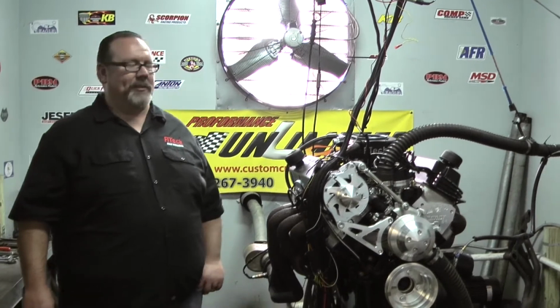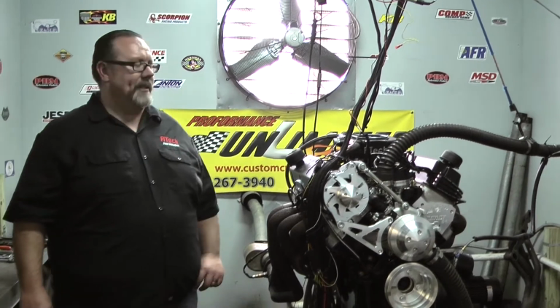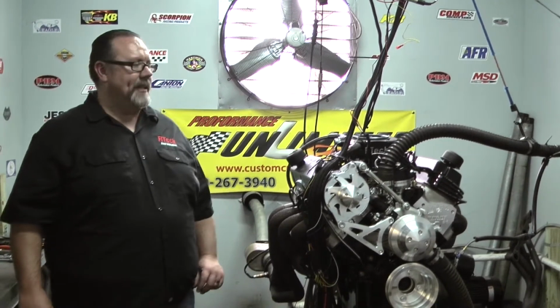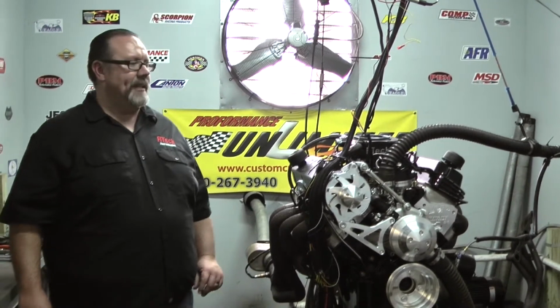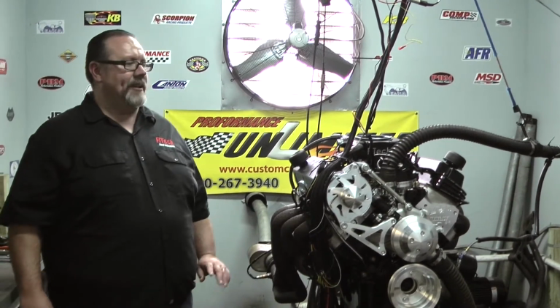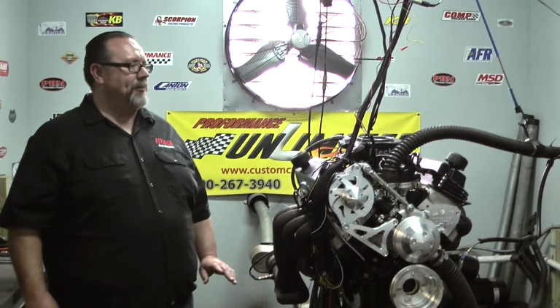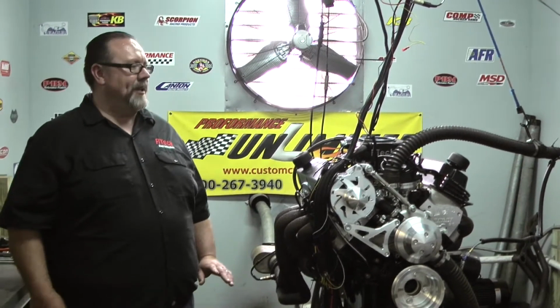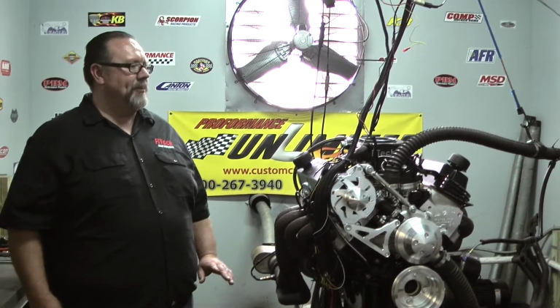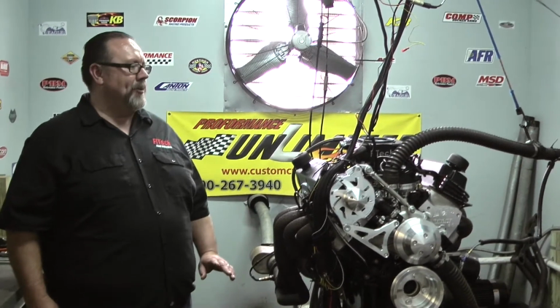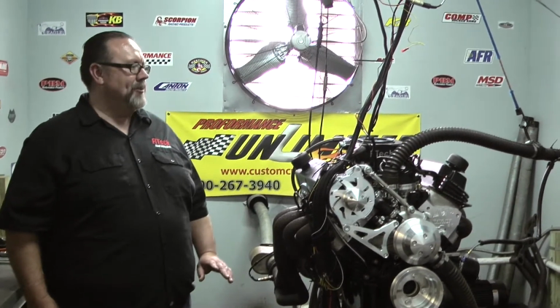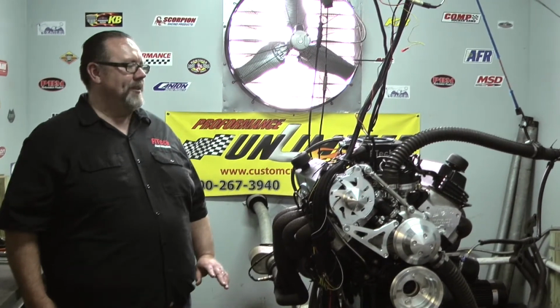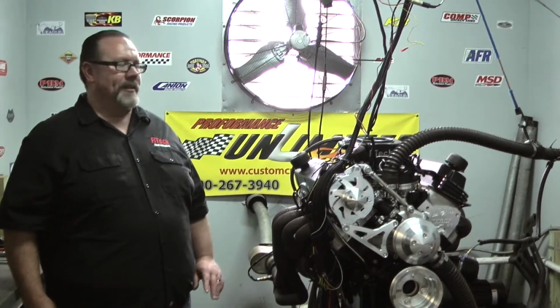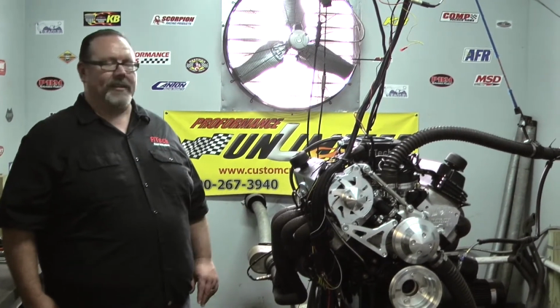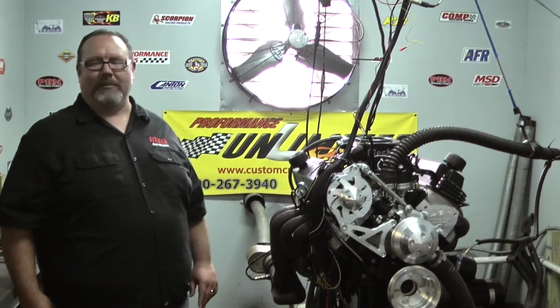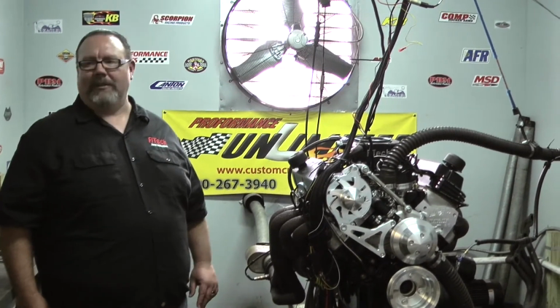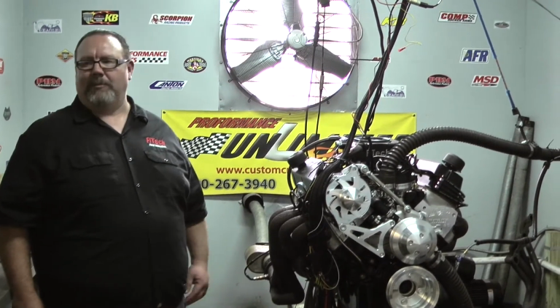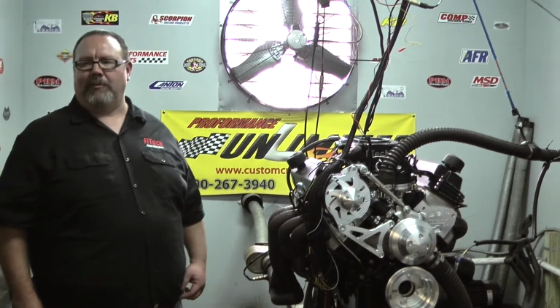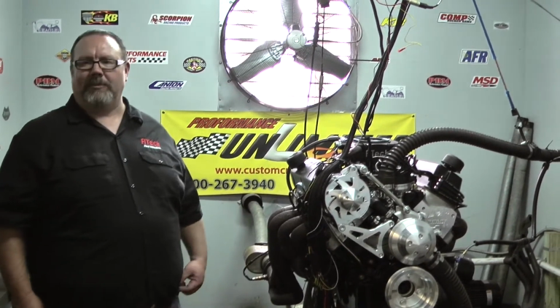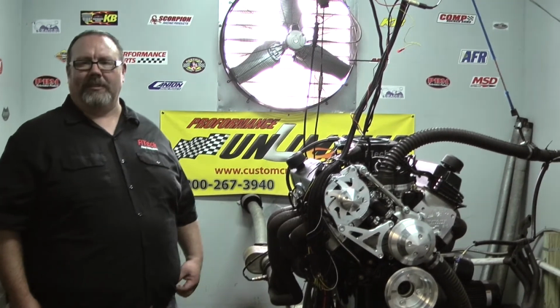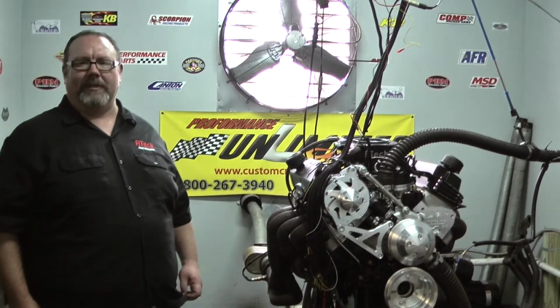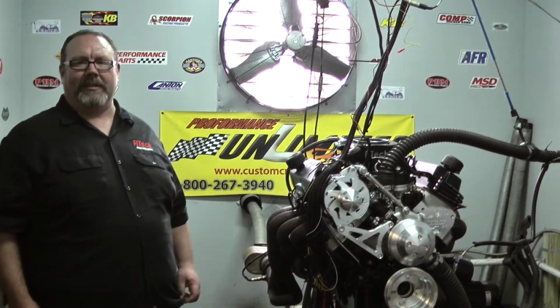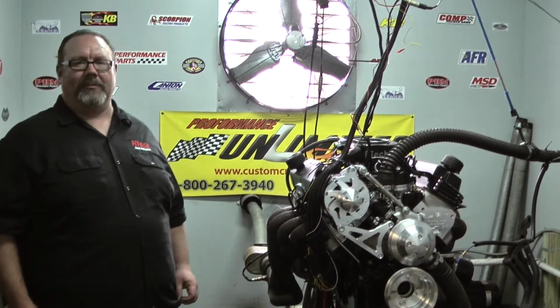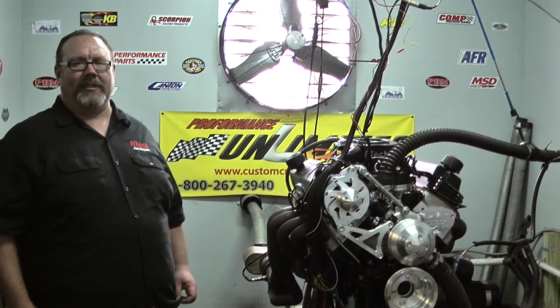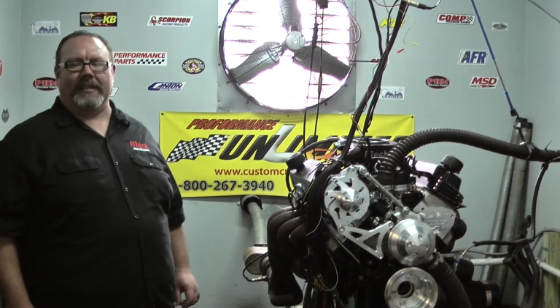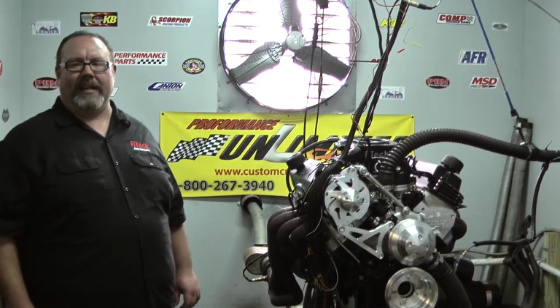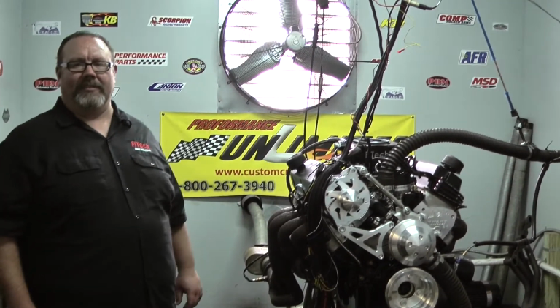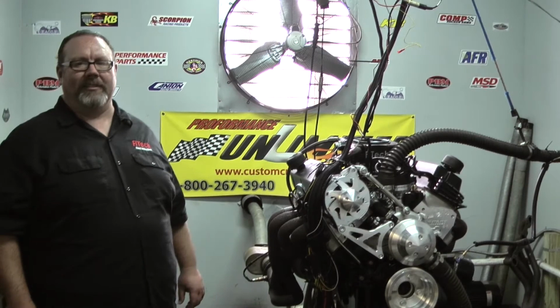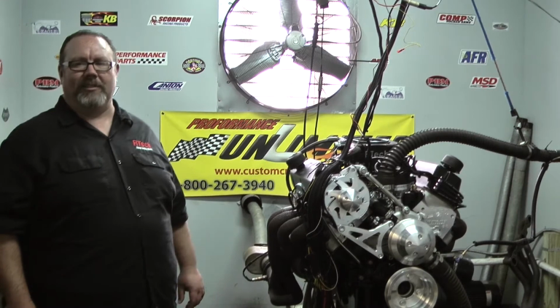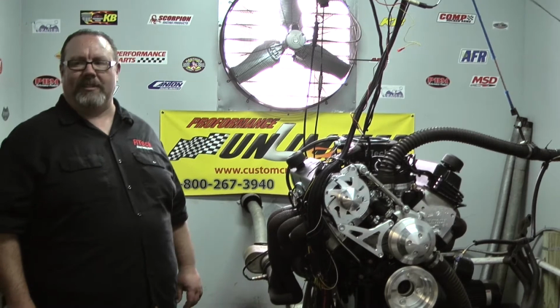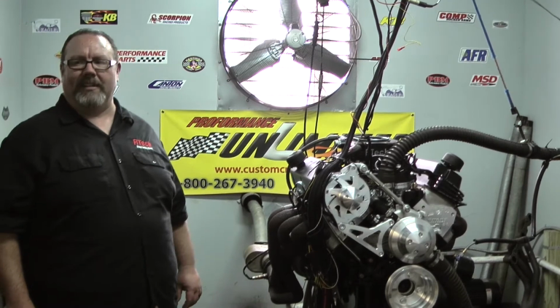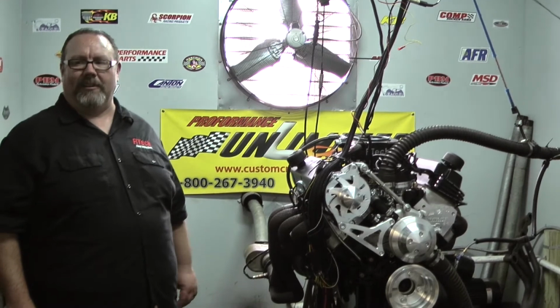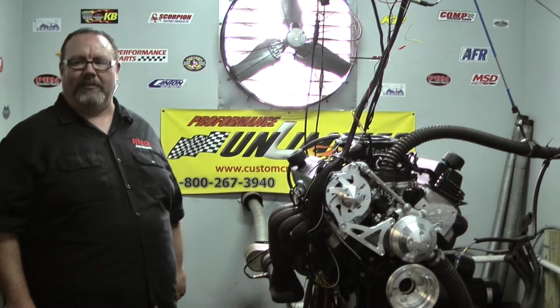If you need any help with any motors, come down to Performance Unlimited. Come see the guys and they'll get you taken care of.